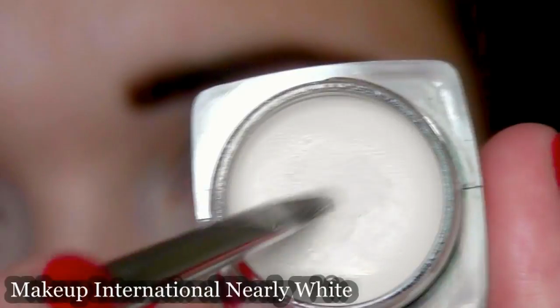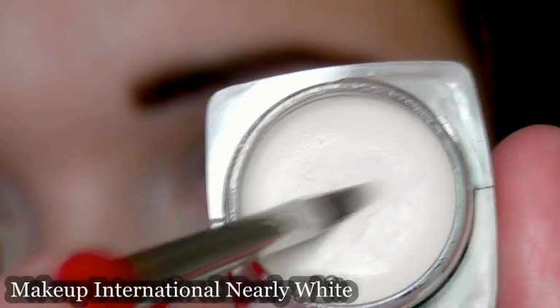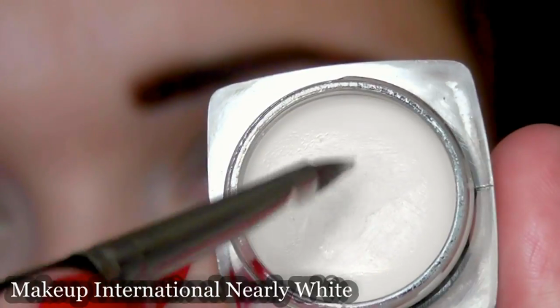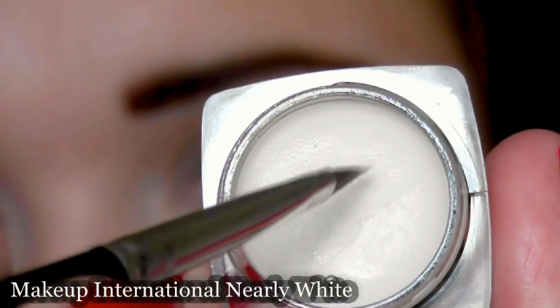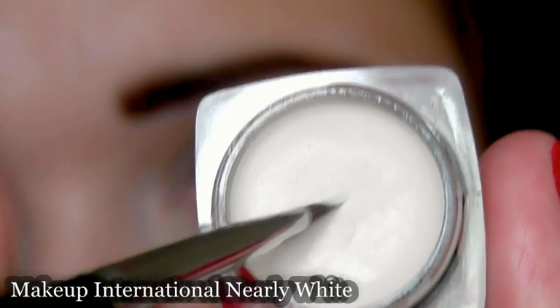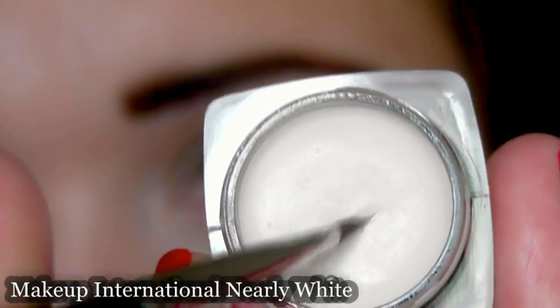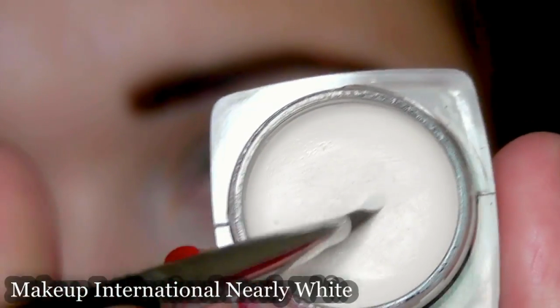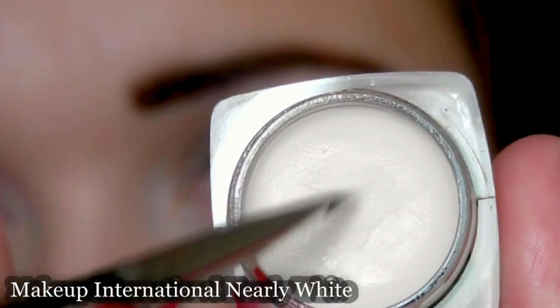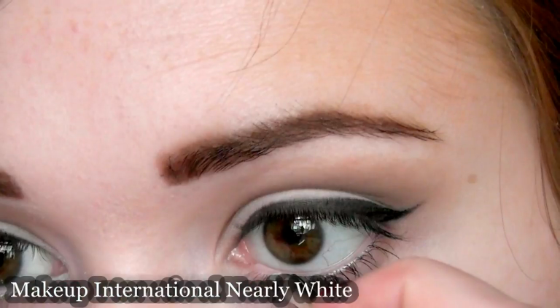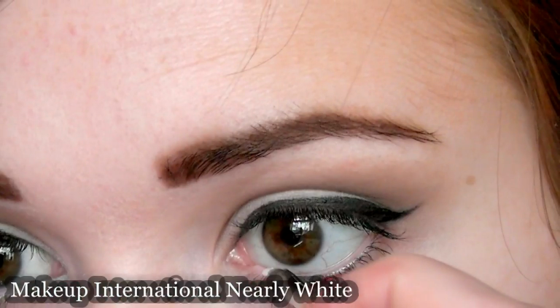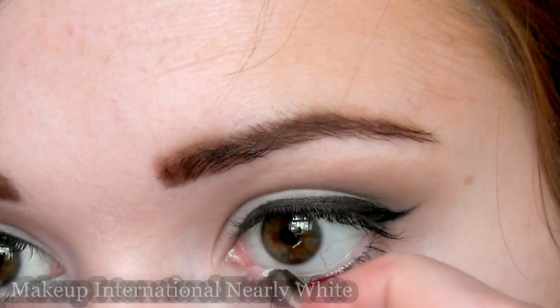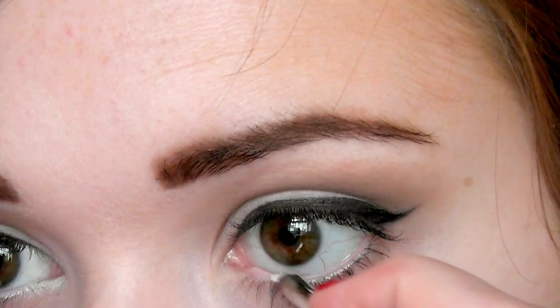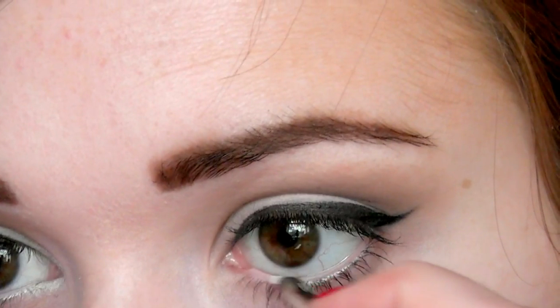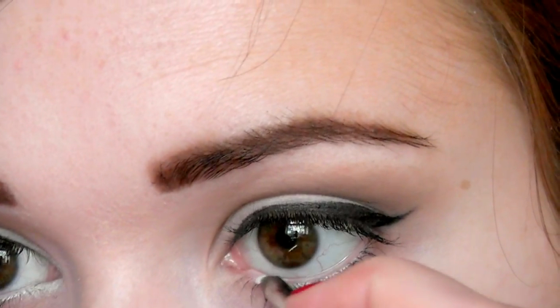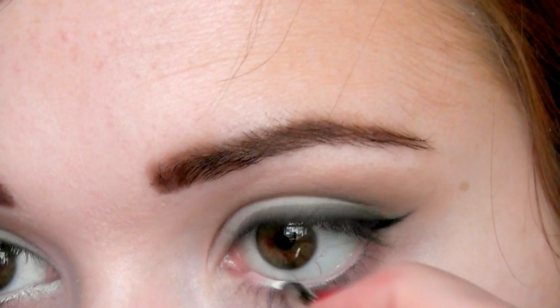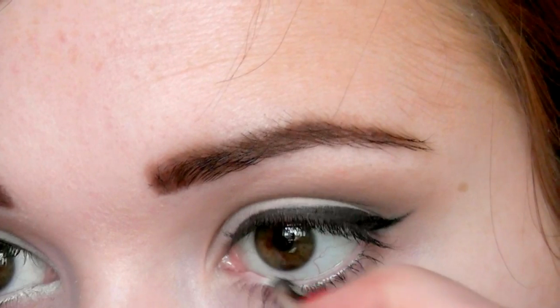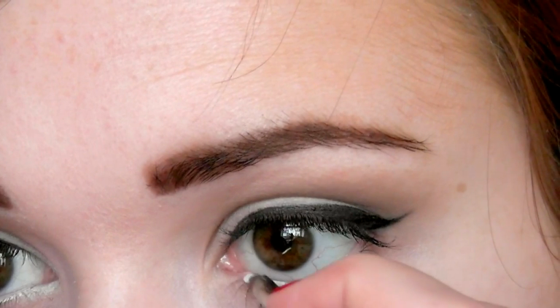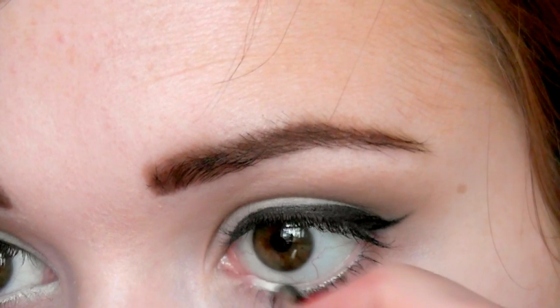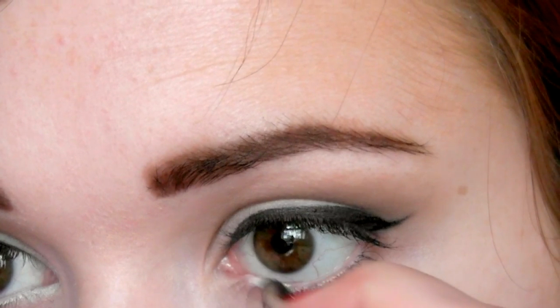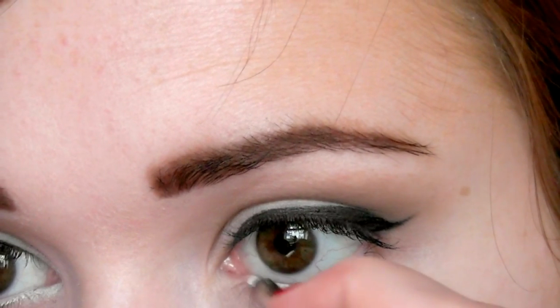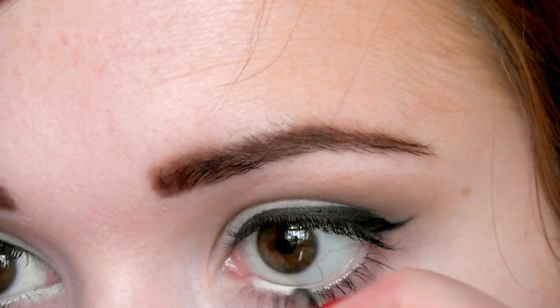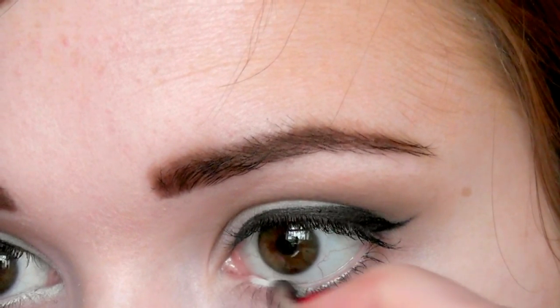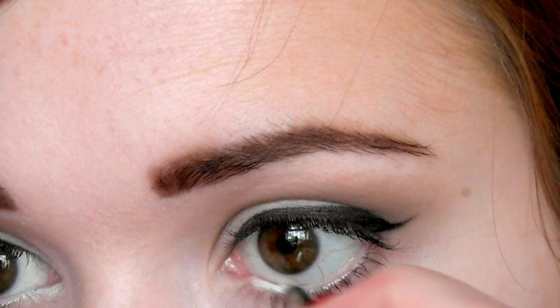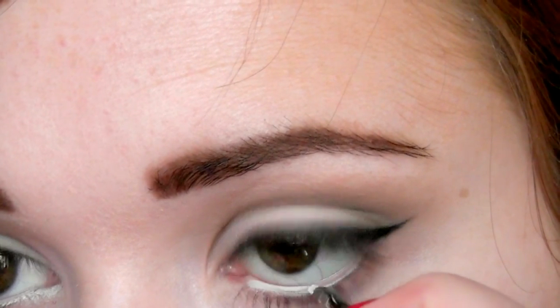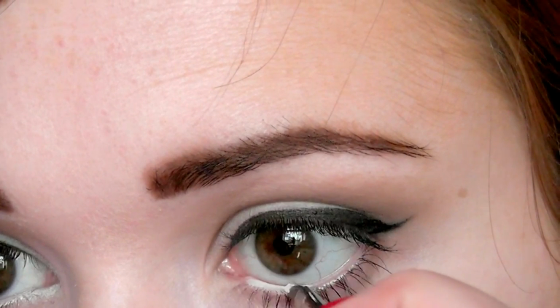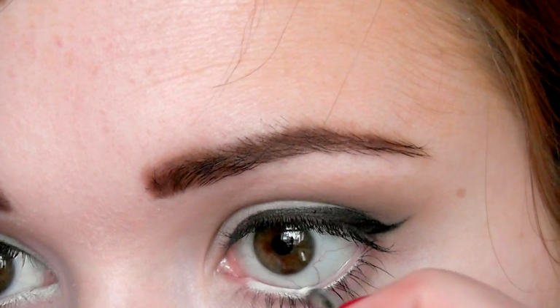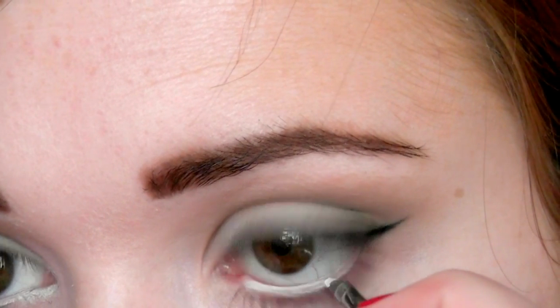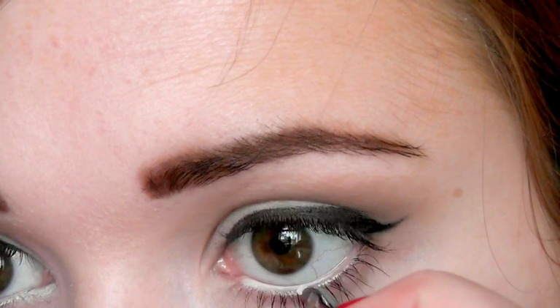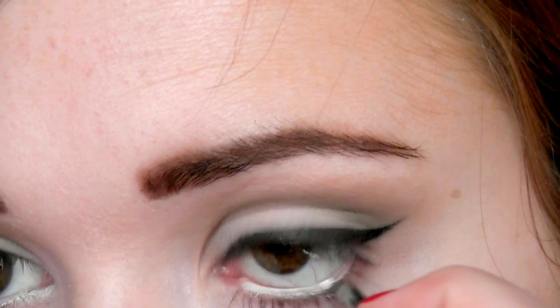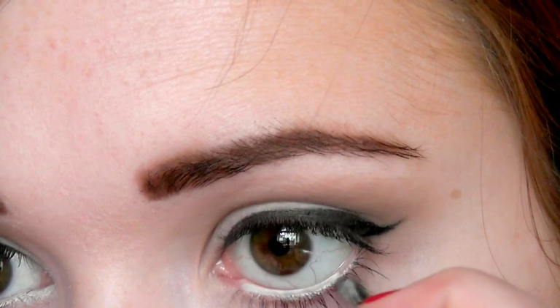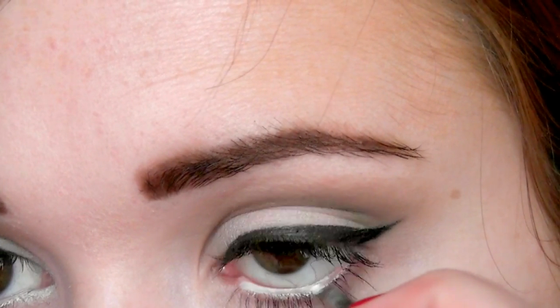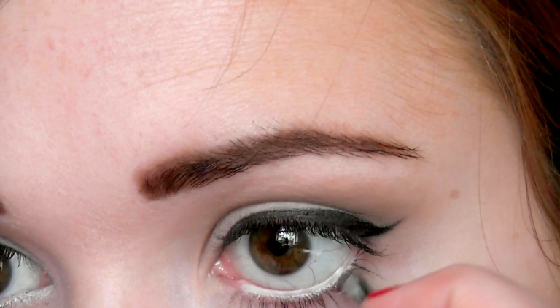Next I want to take that cream eyeshadow and use this on my lower waterline — this is just going to really lift the eyes and brighten them up.